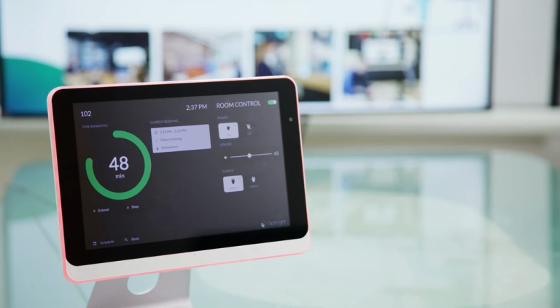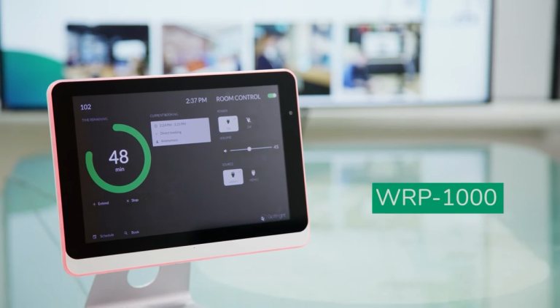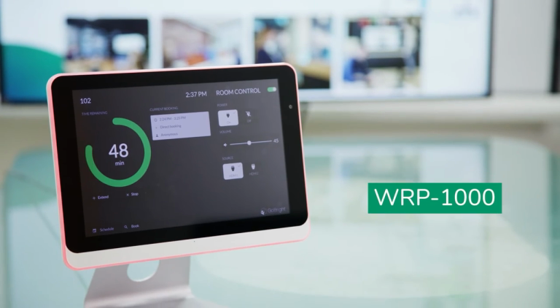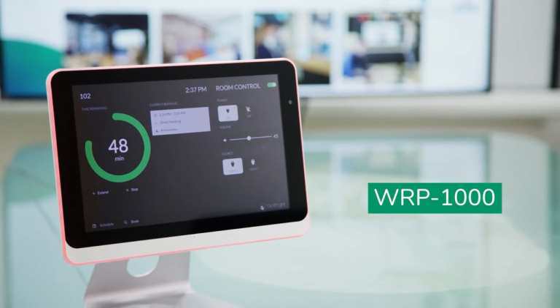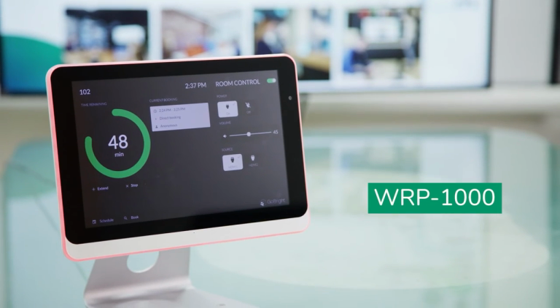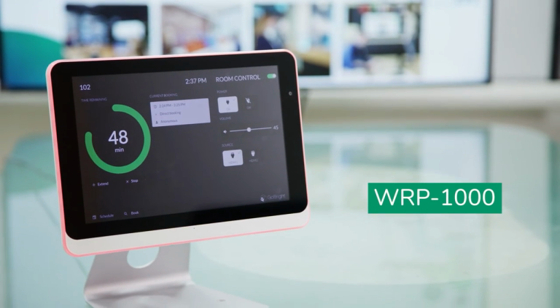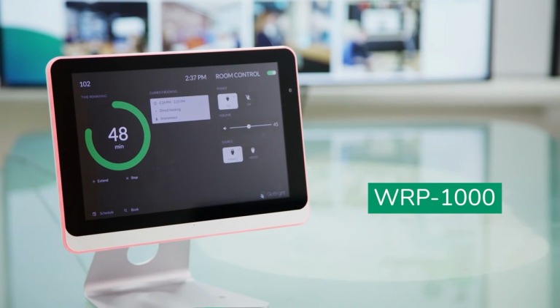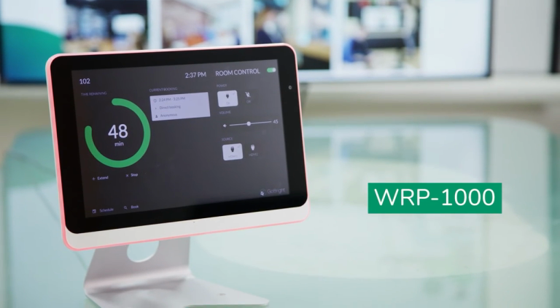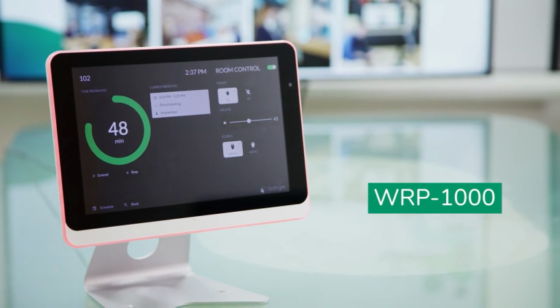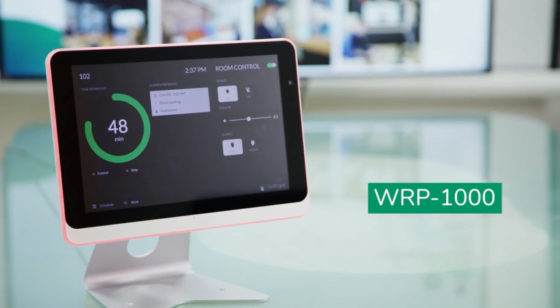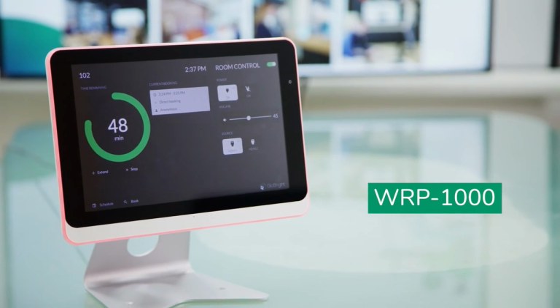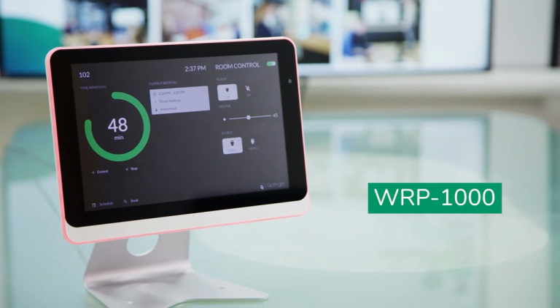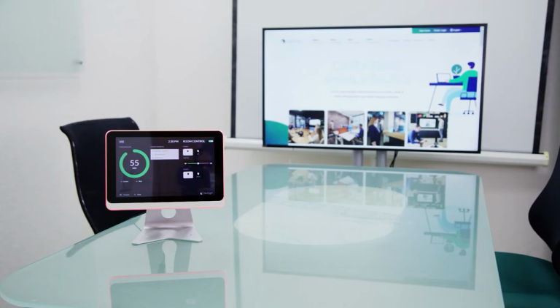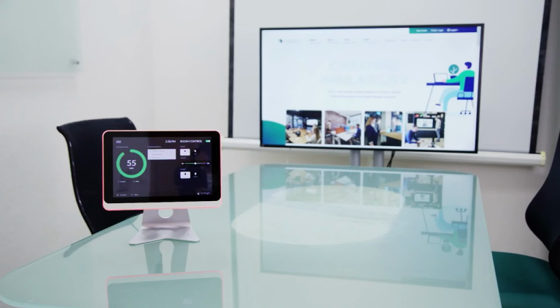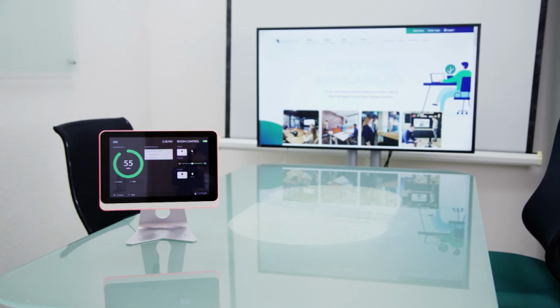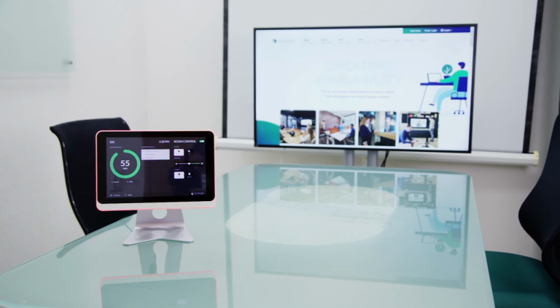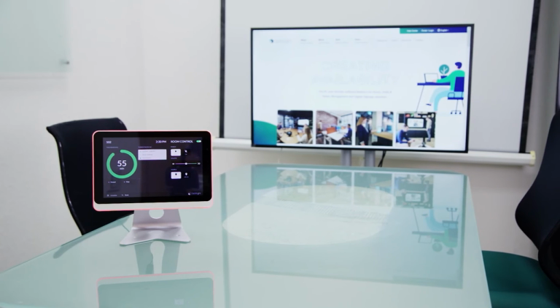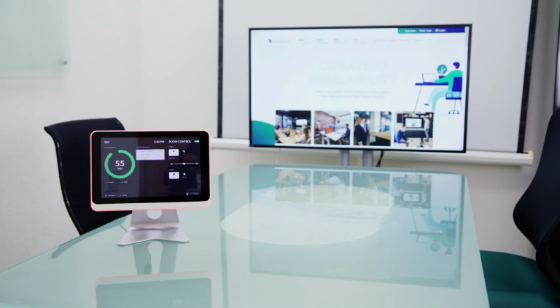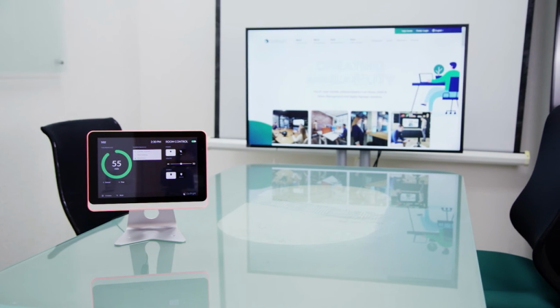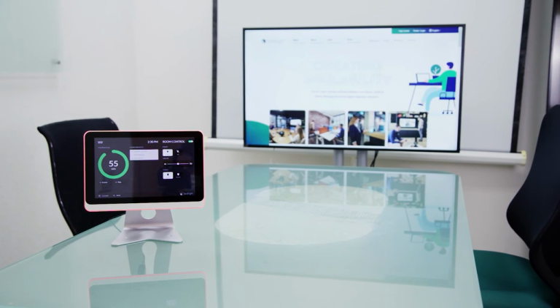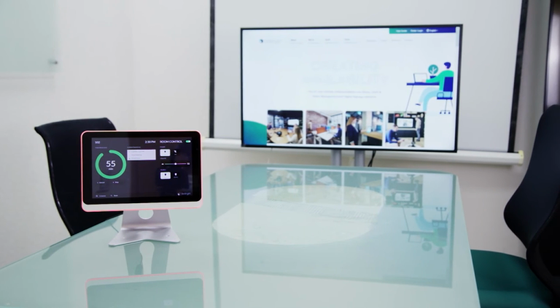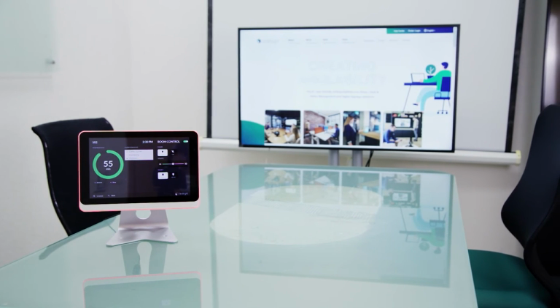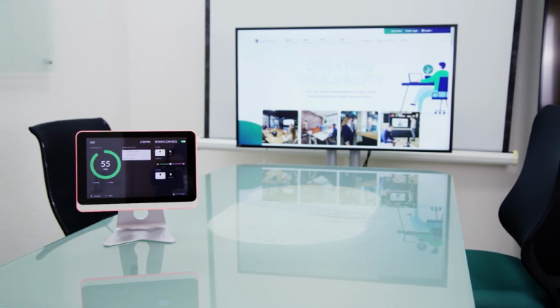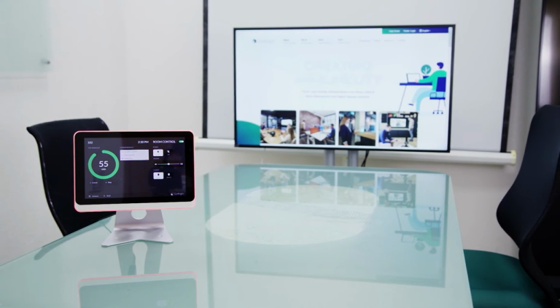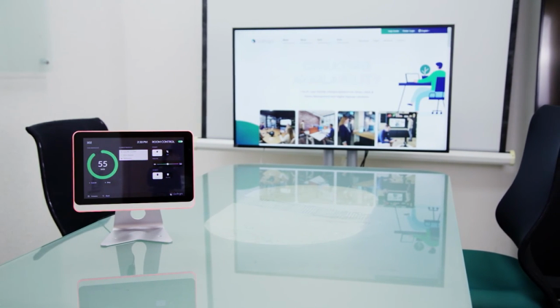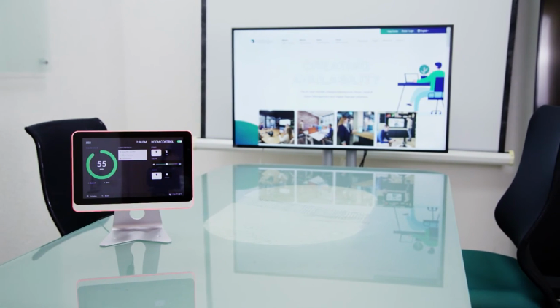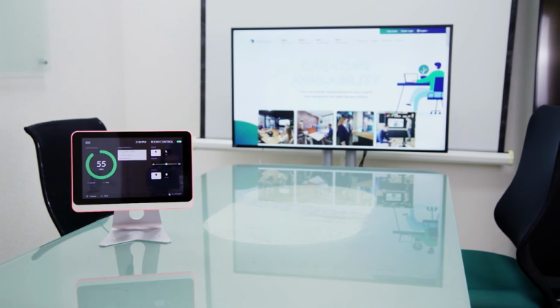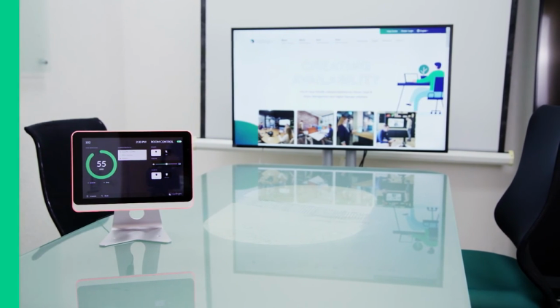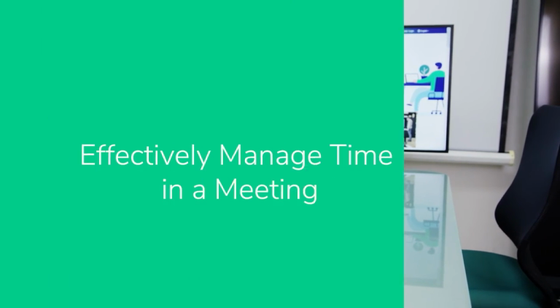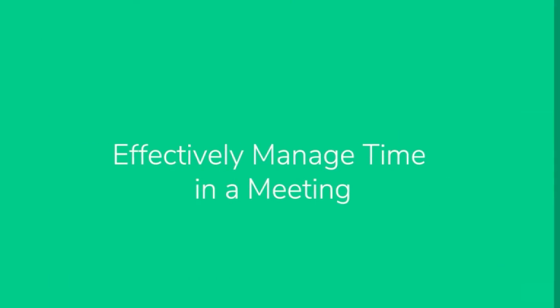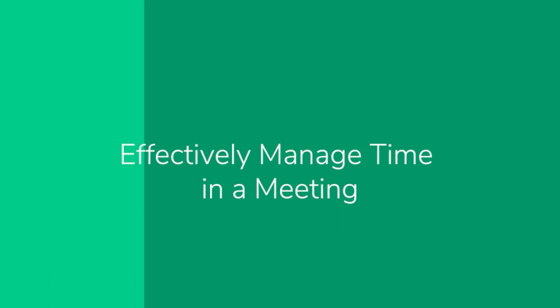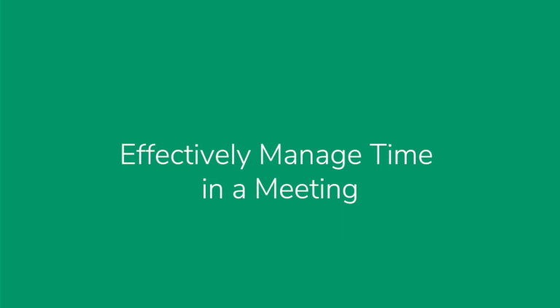With GoBright Control and Idea WRP-1000, you are in complete control of your meeting, the room, and its facilities.